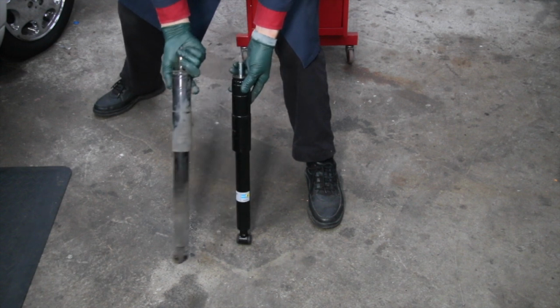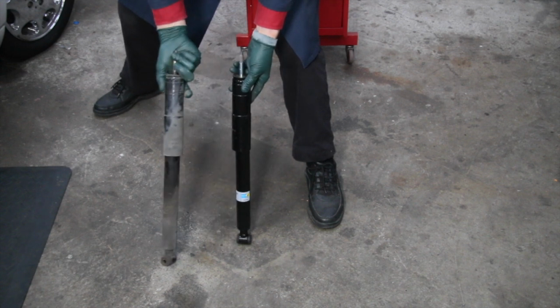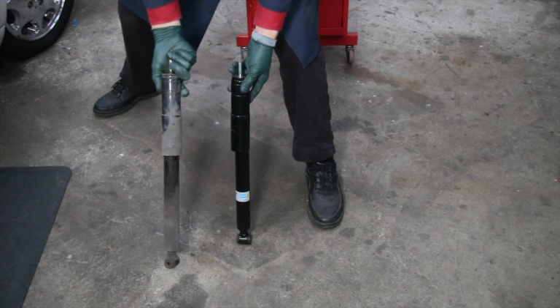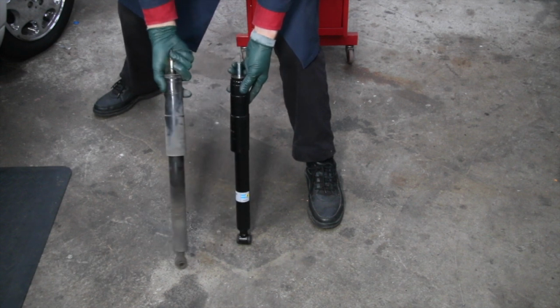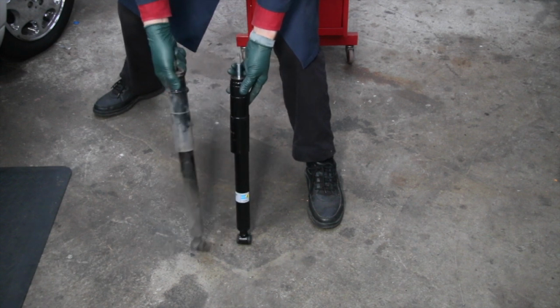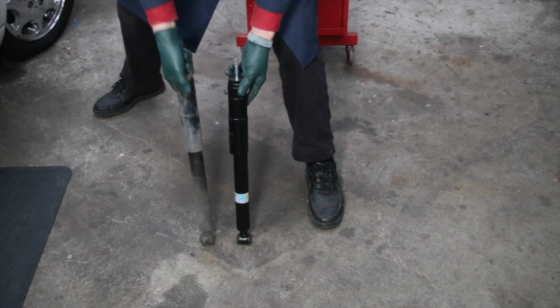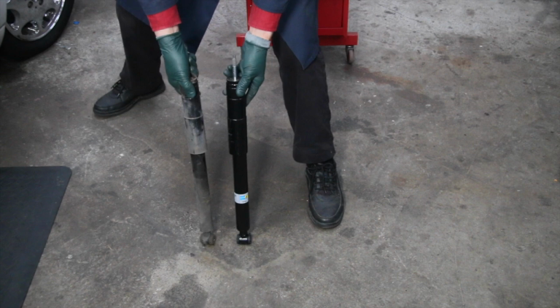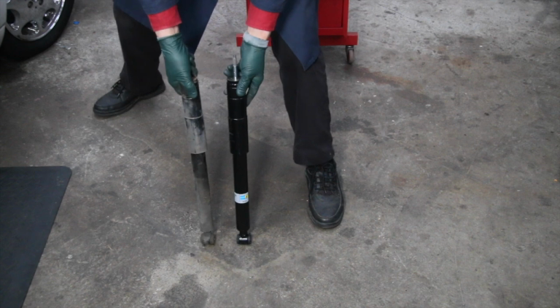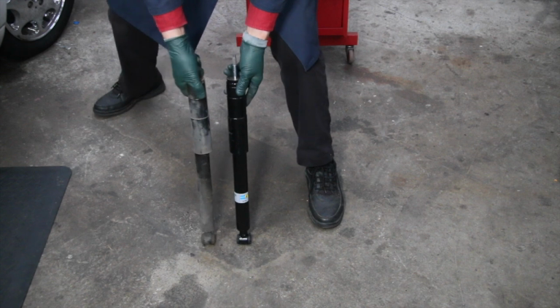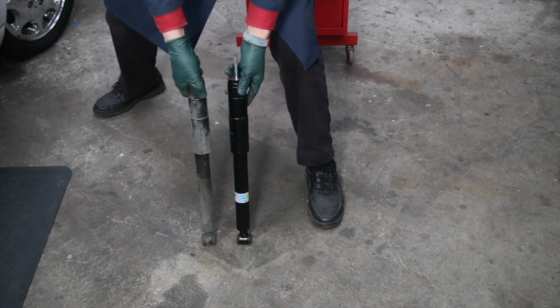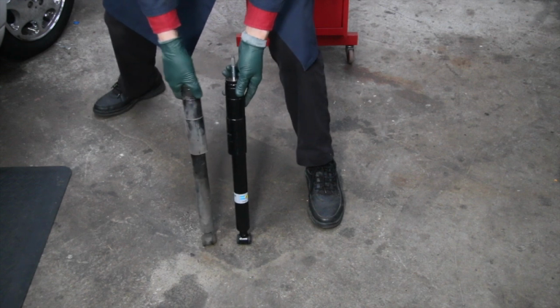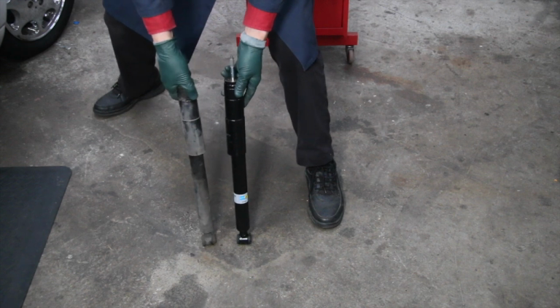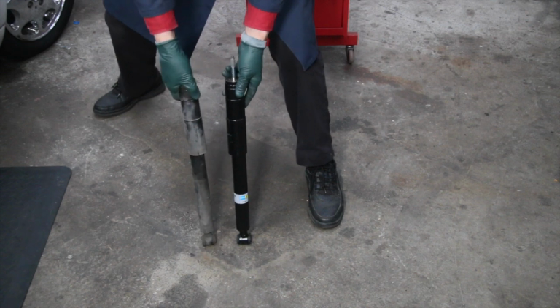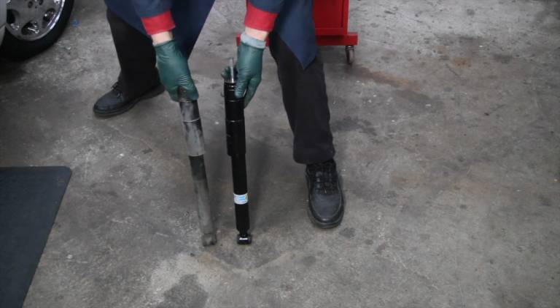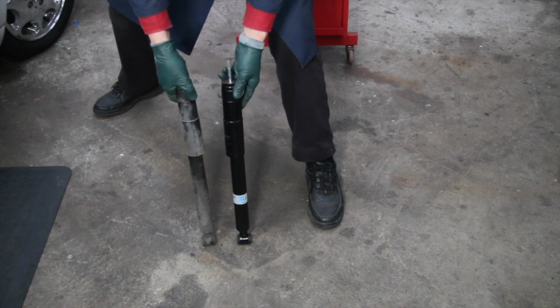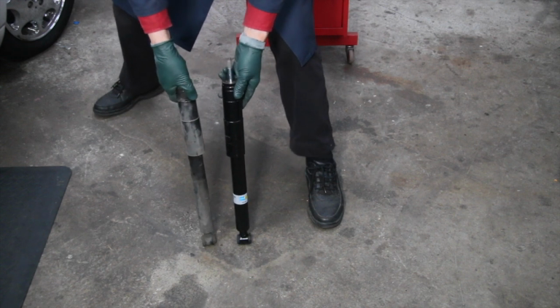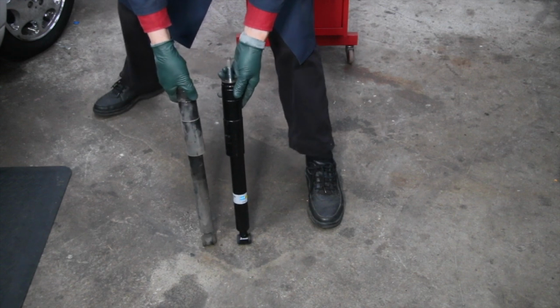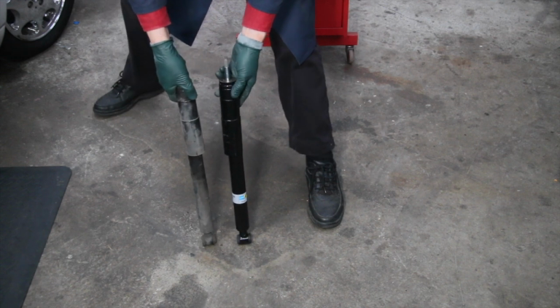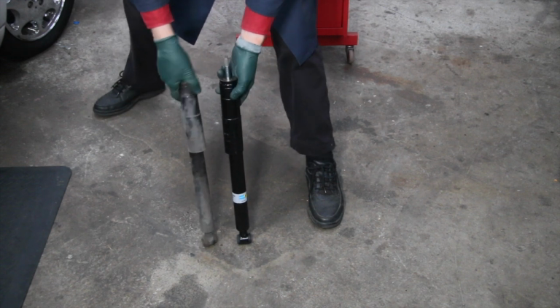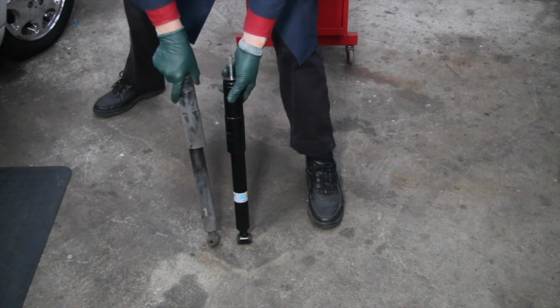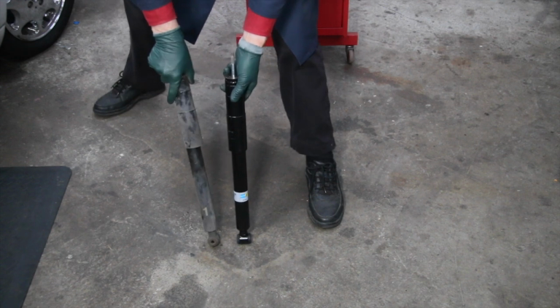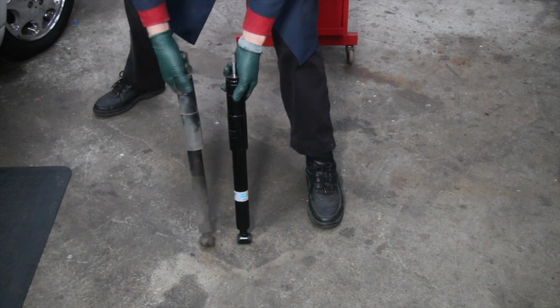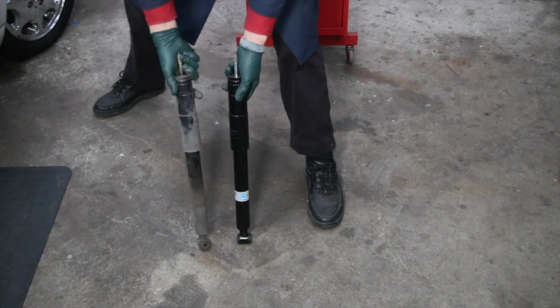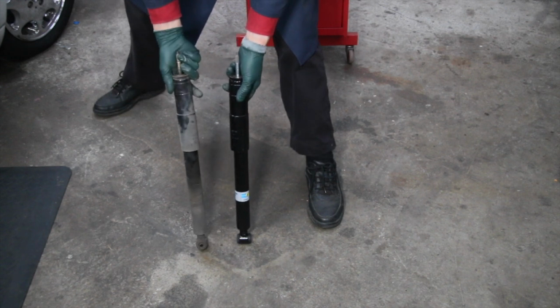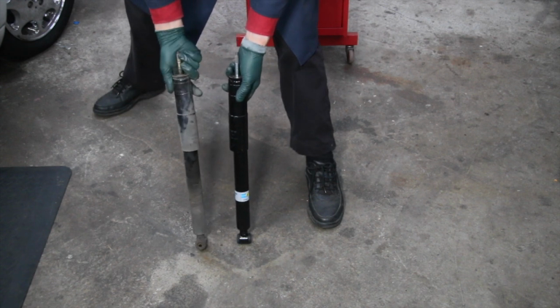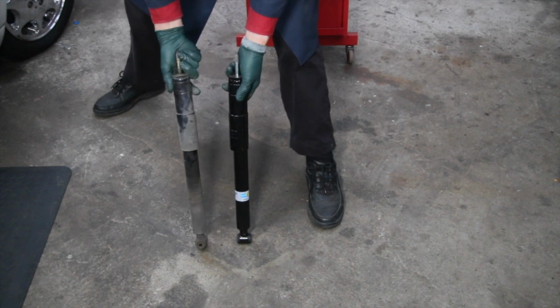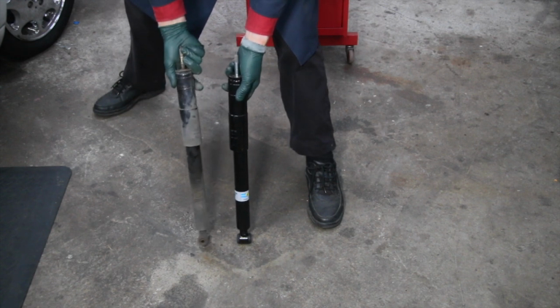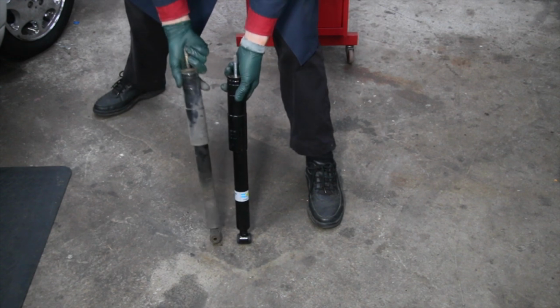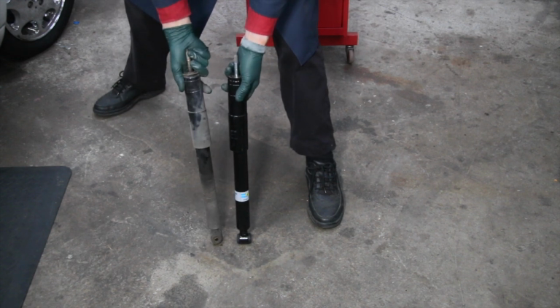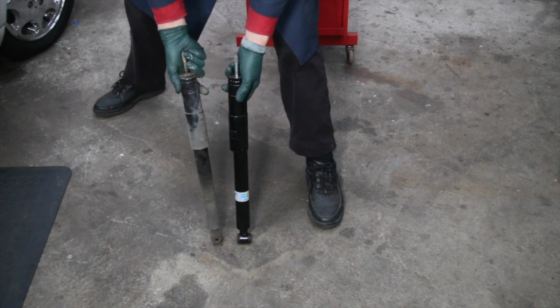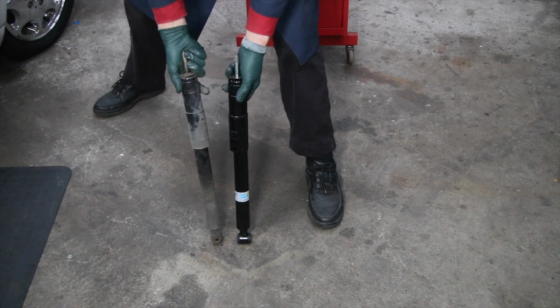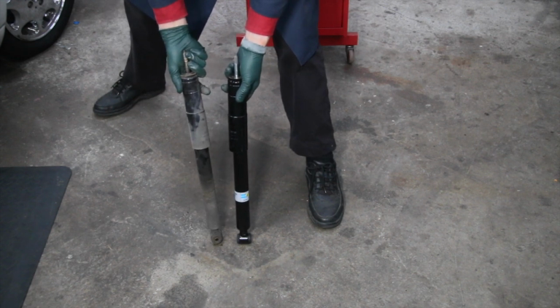So just looking at shocks and feeling shocks doesn't necessarily mean they're okay.